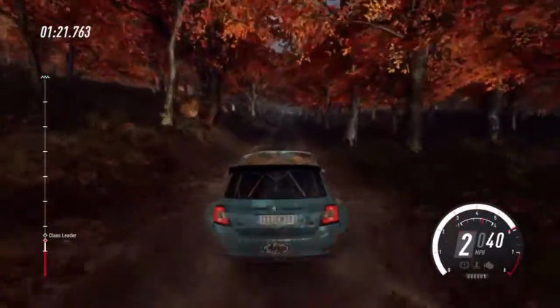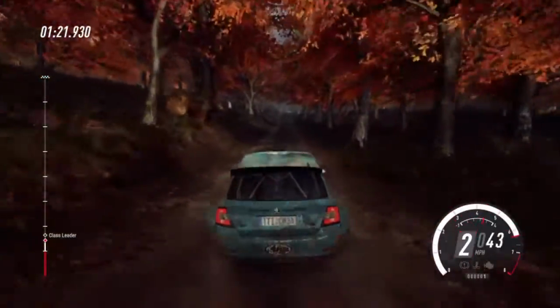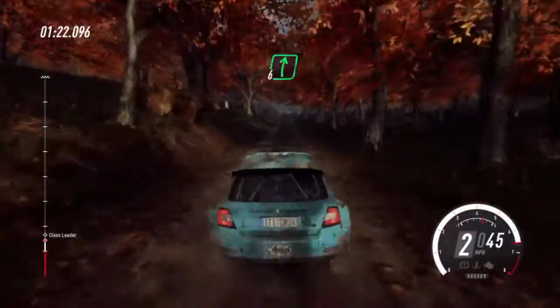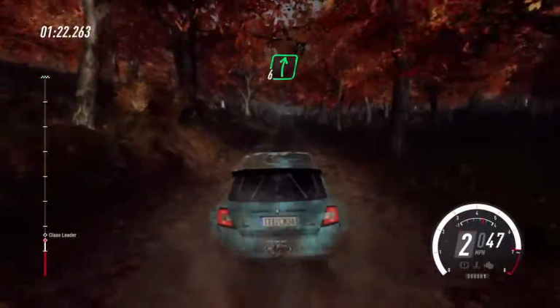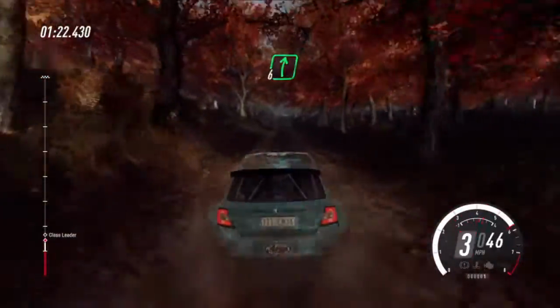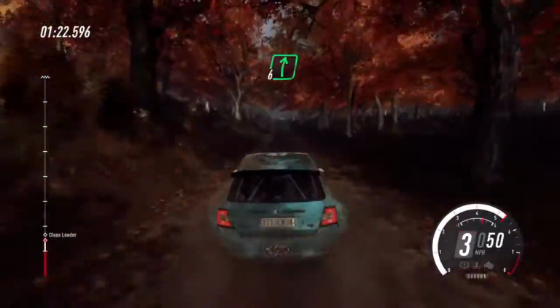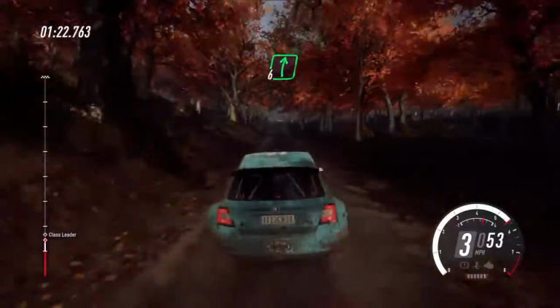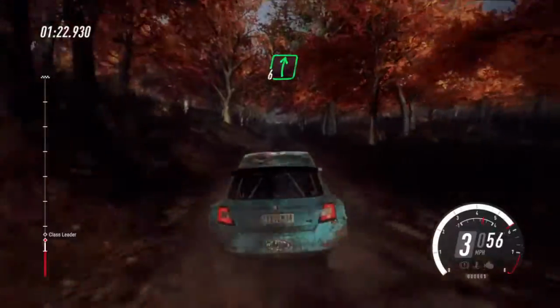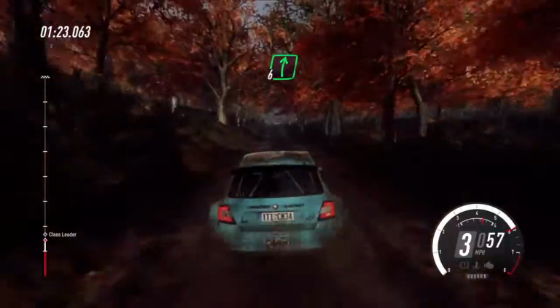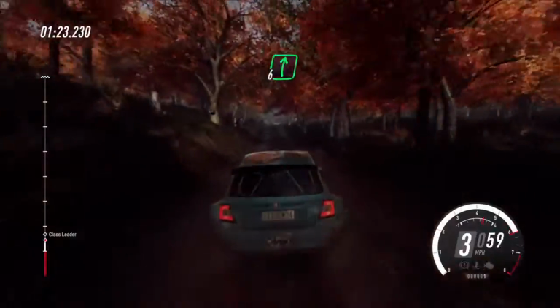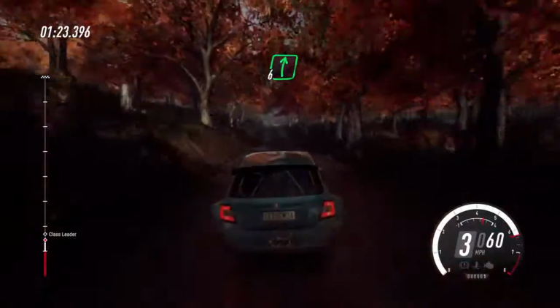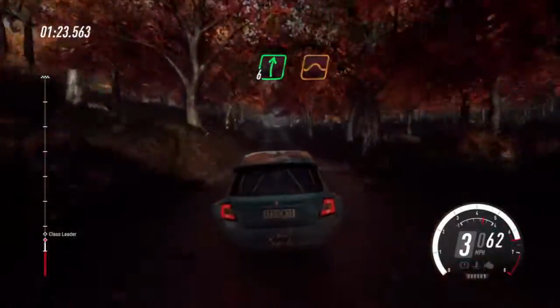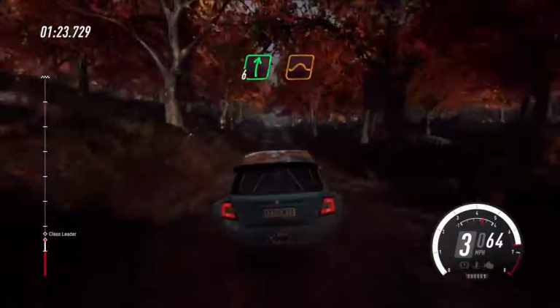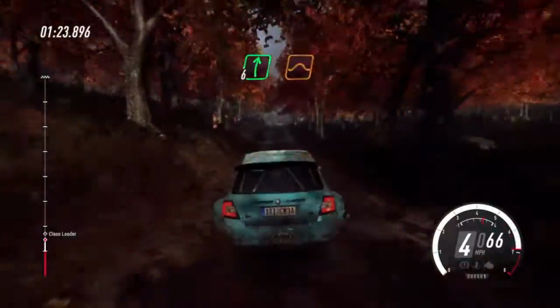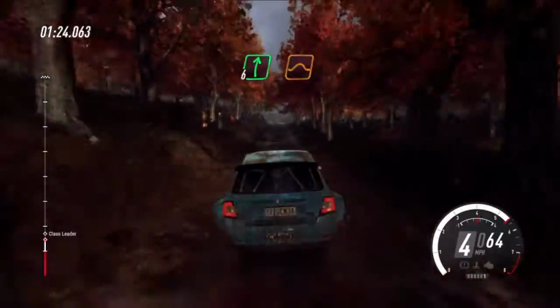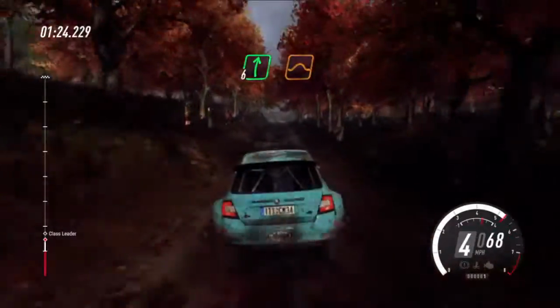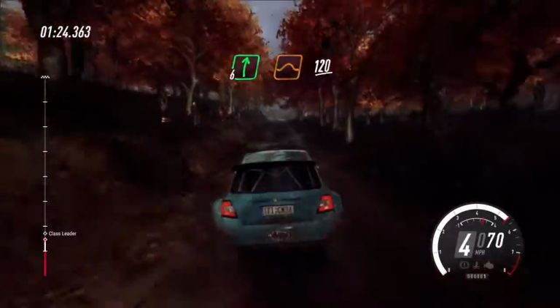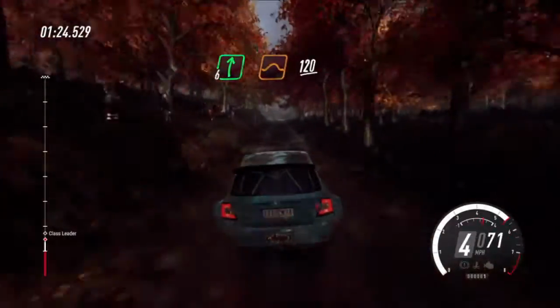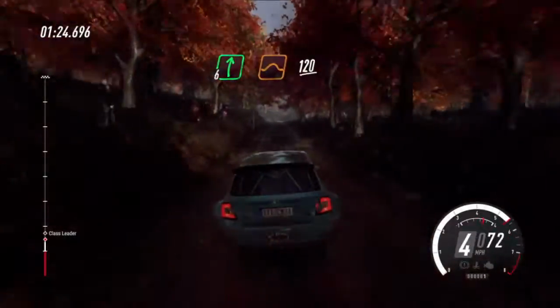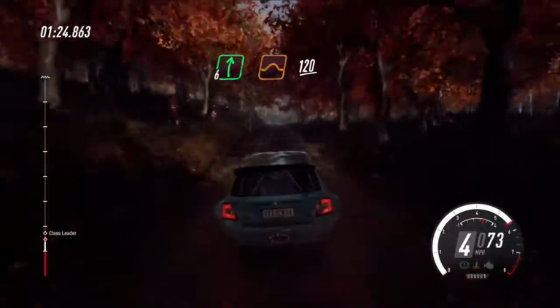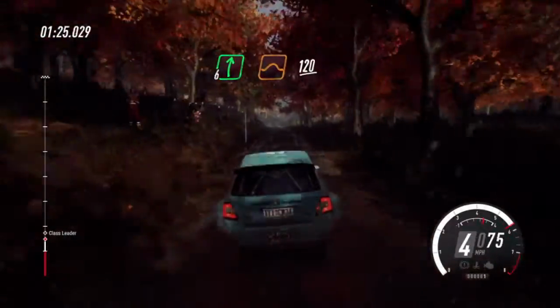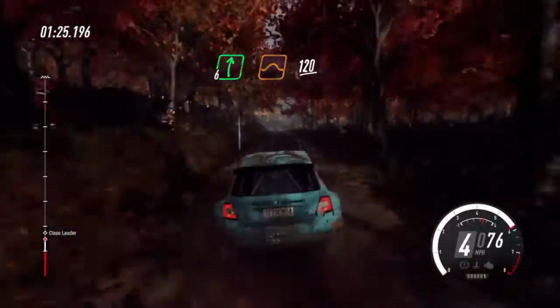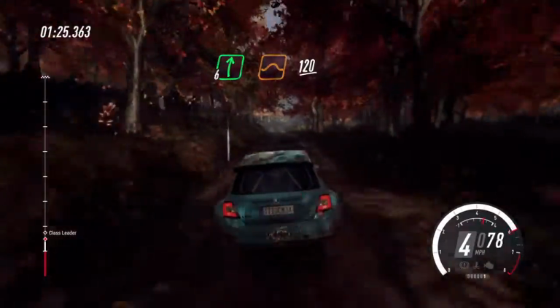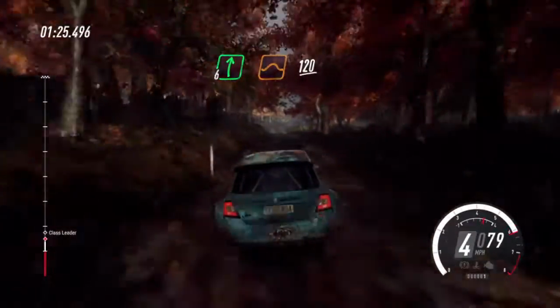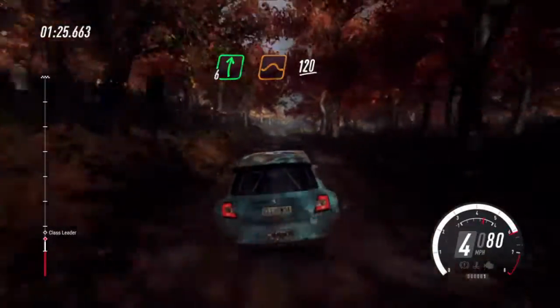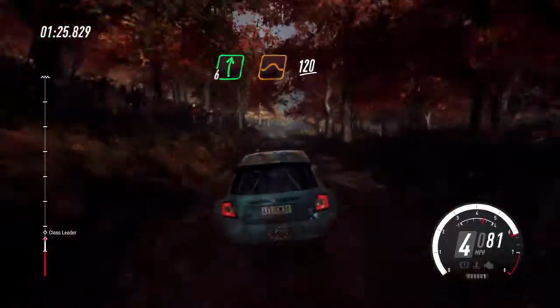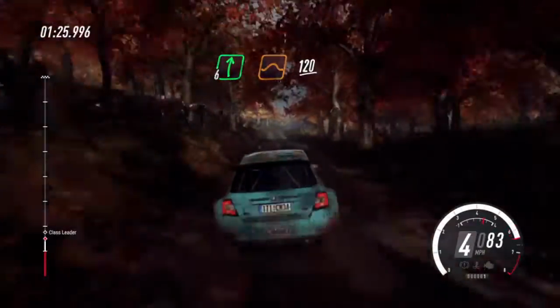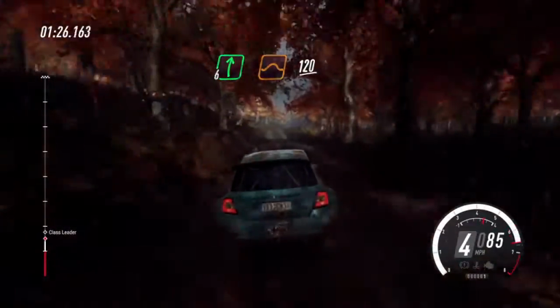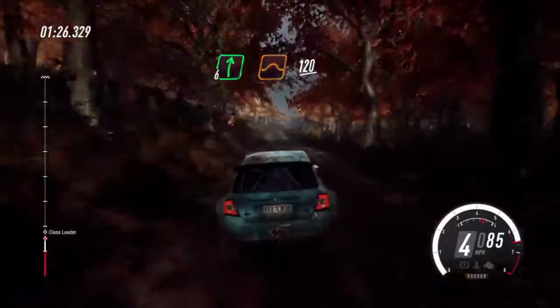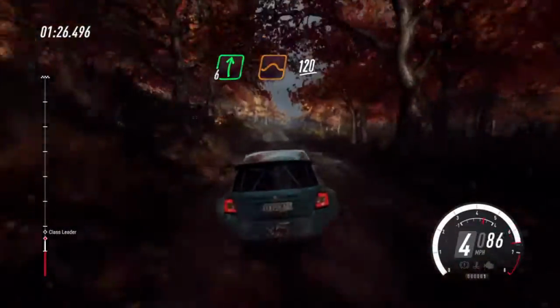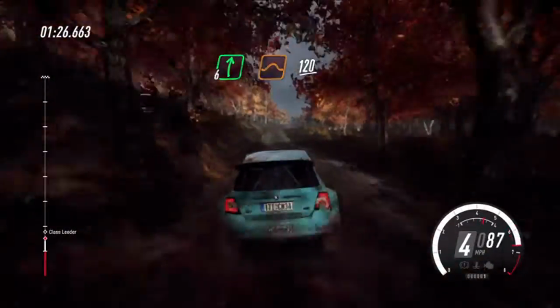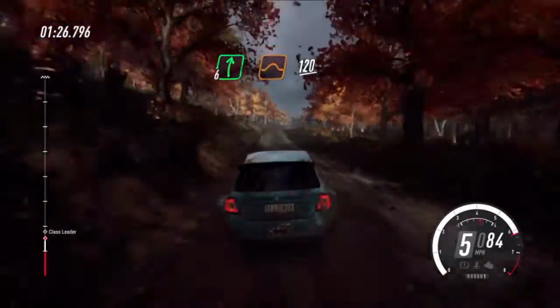6 right of a crest jump, 120, front right puncher.